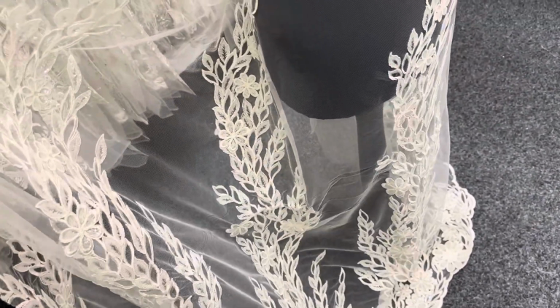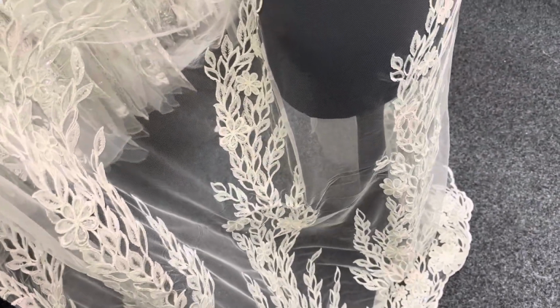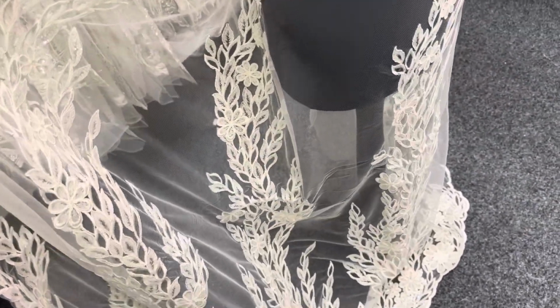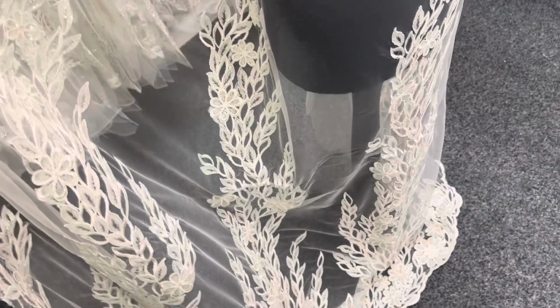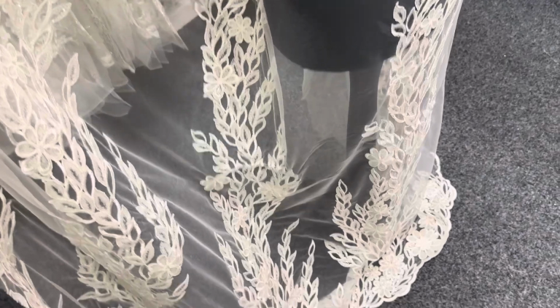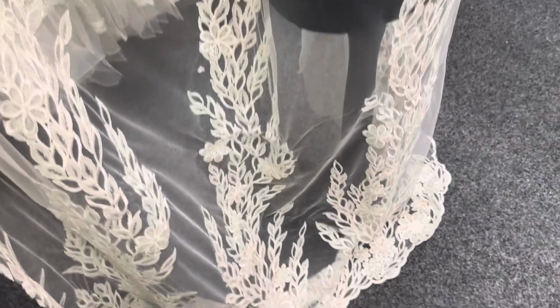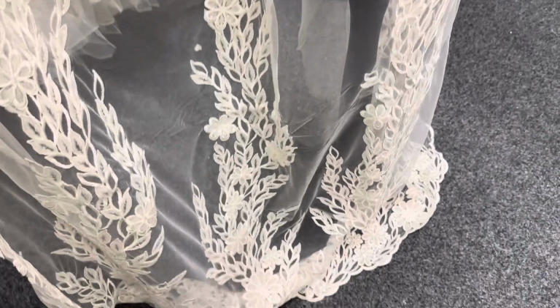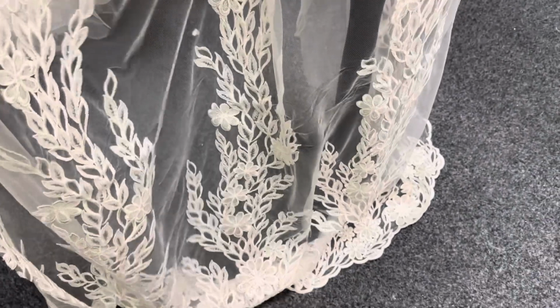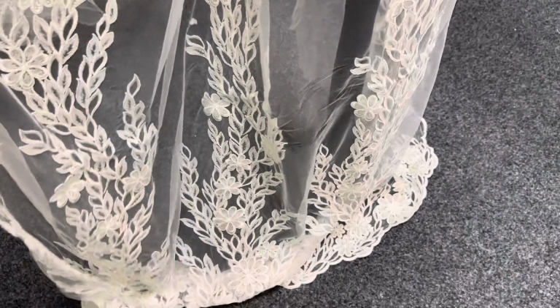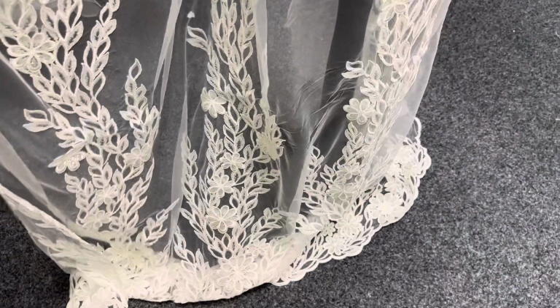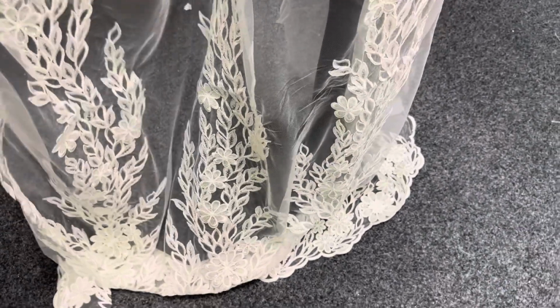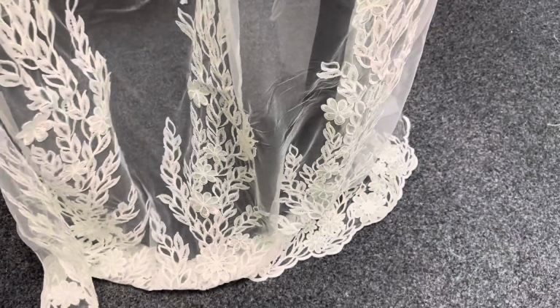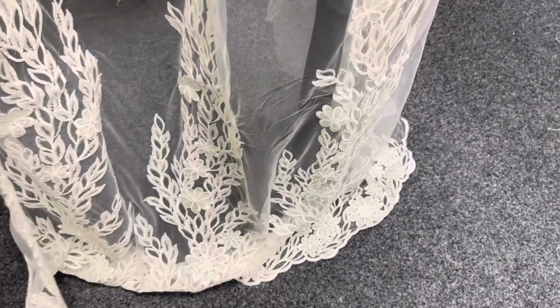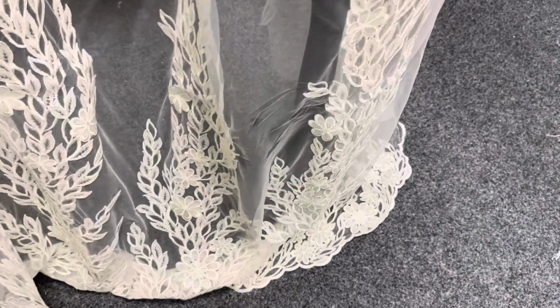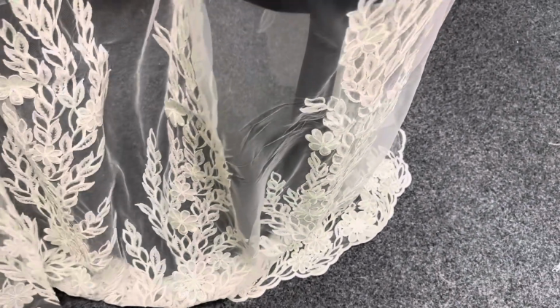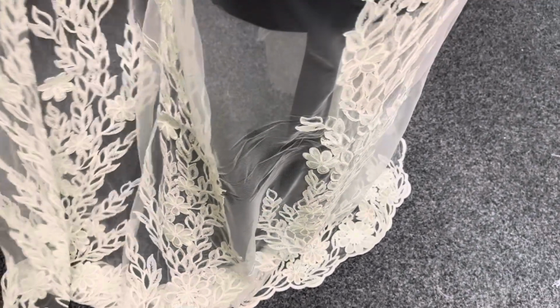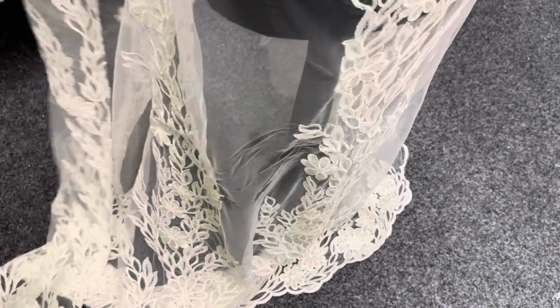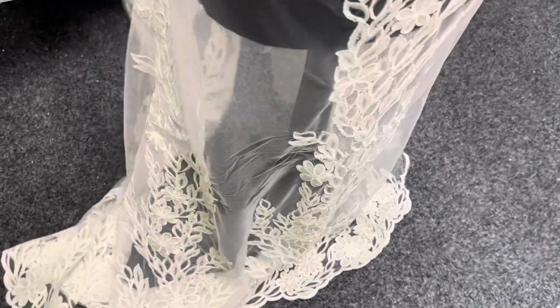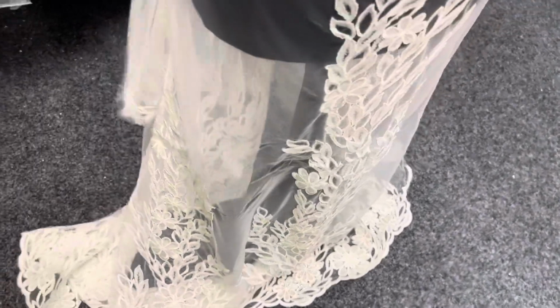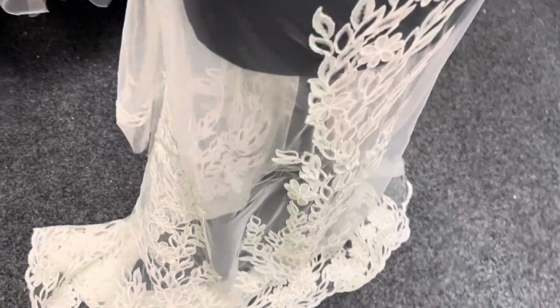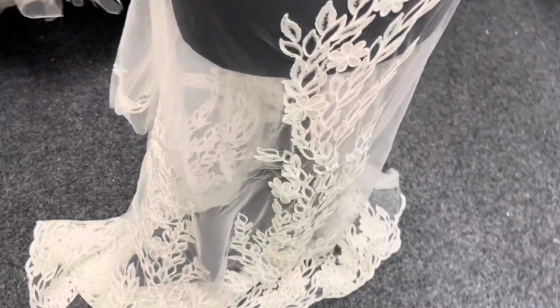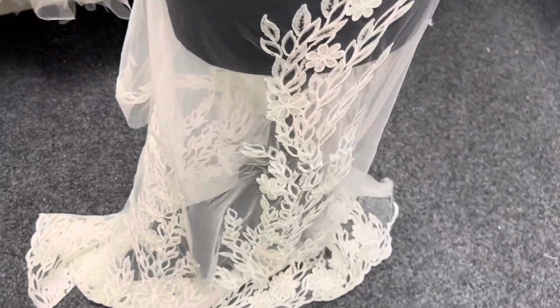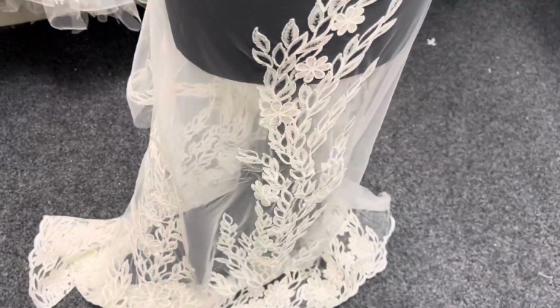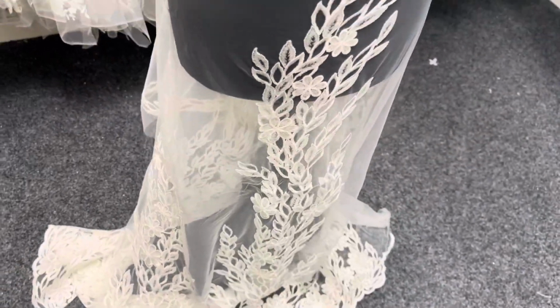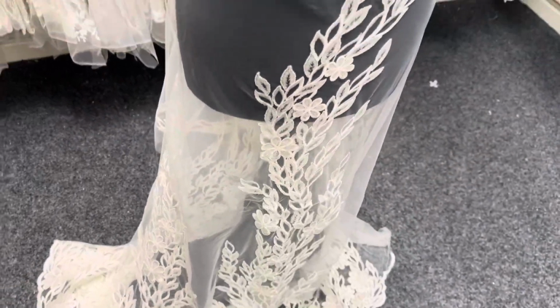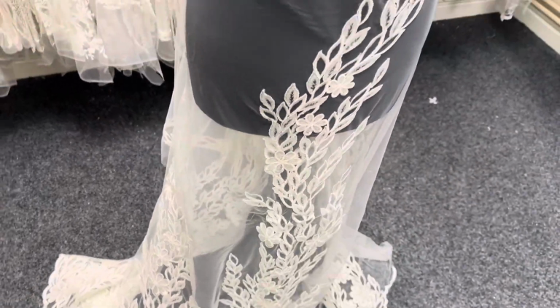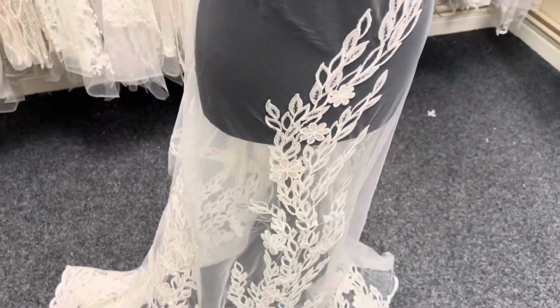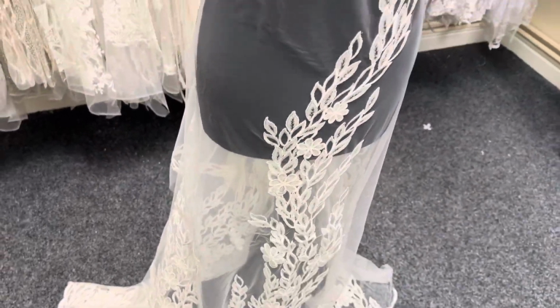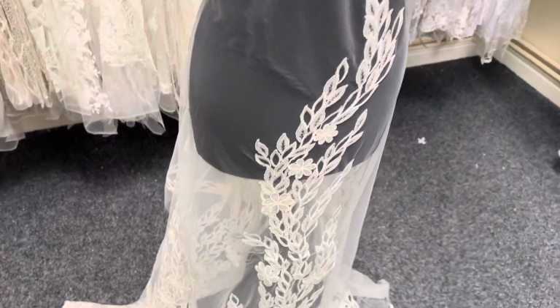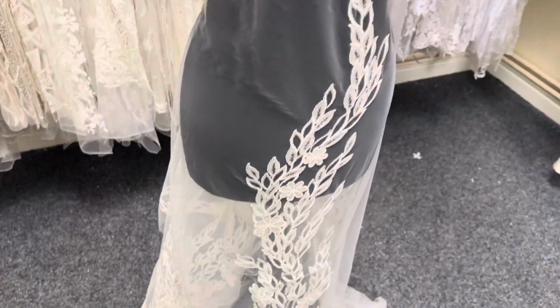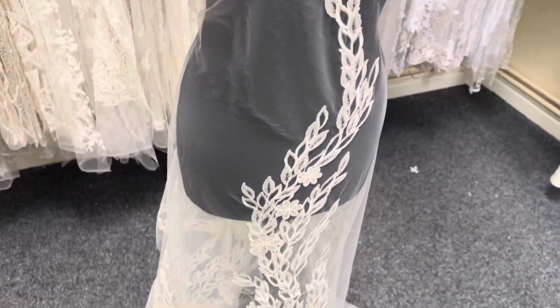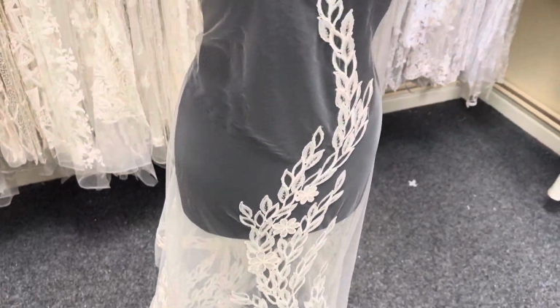It's available from stock and without minimum quantity. This is a lace called Edna.